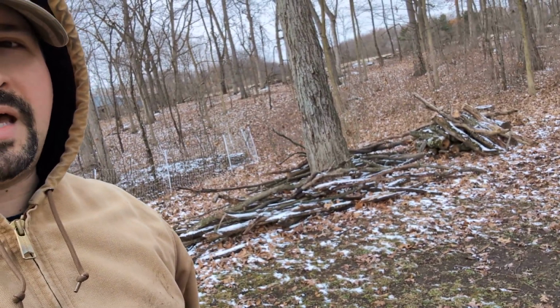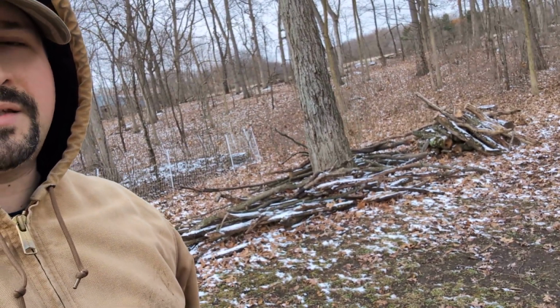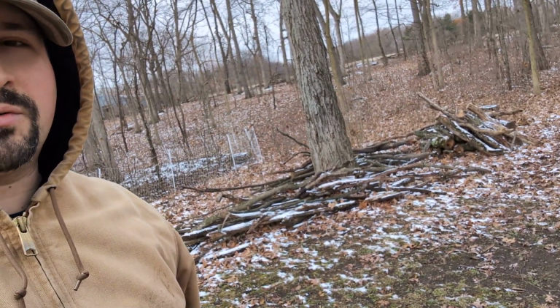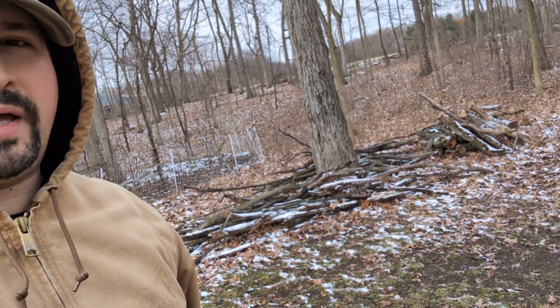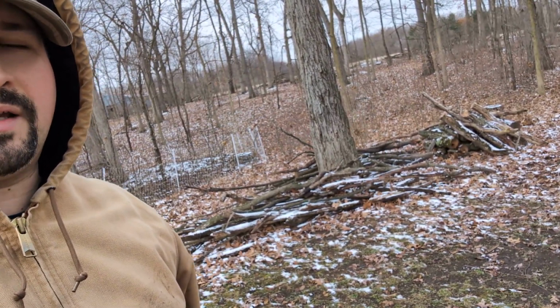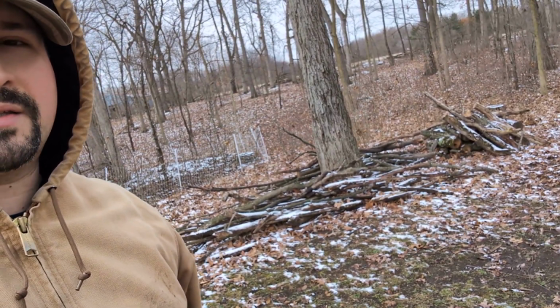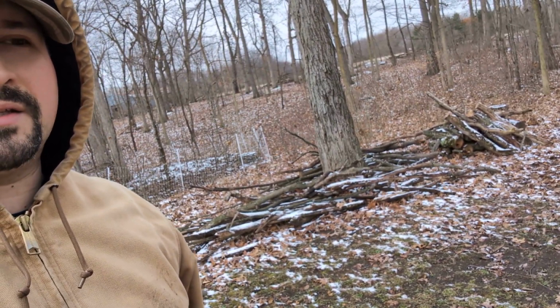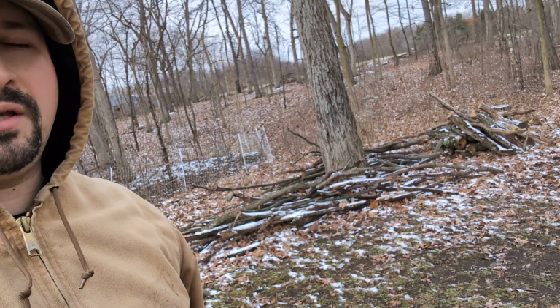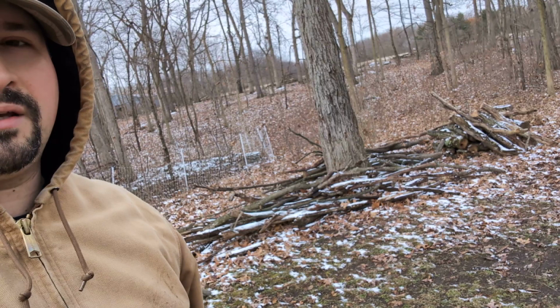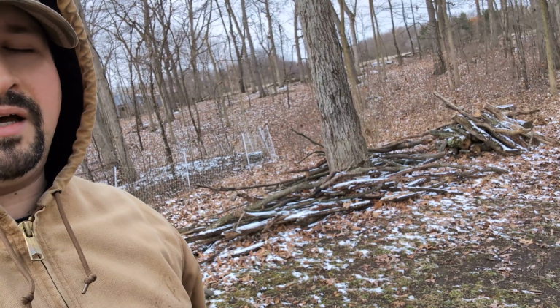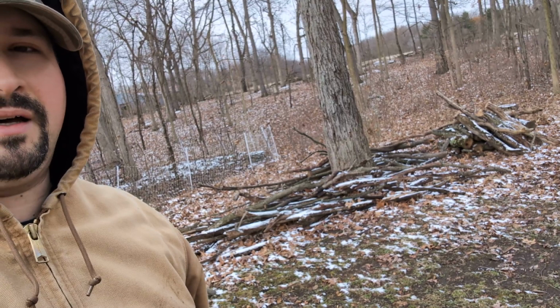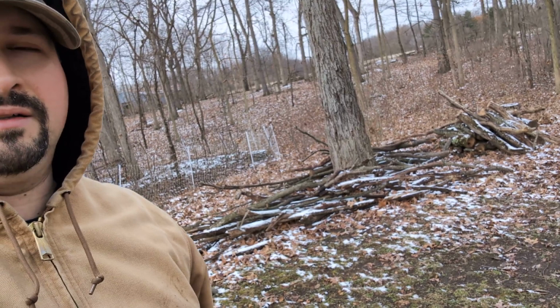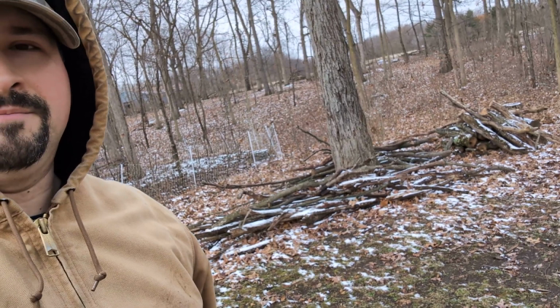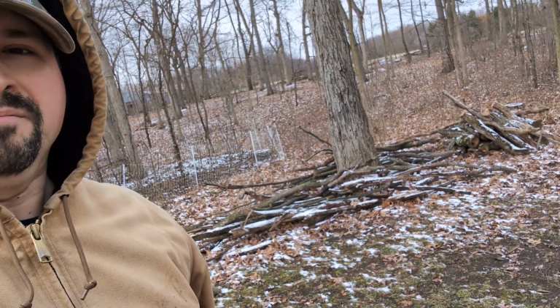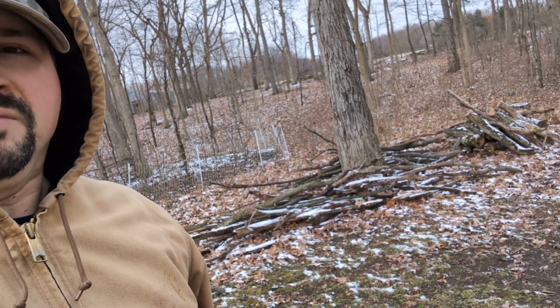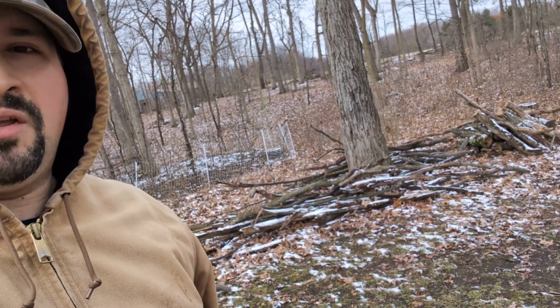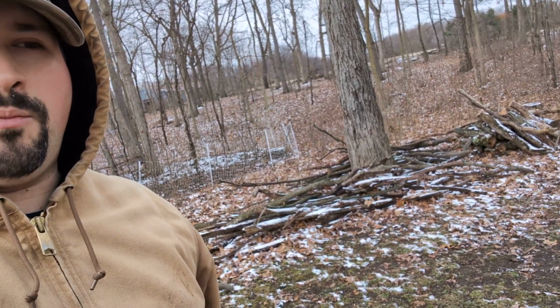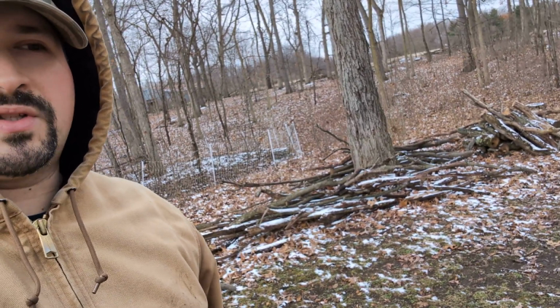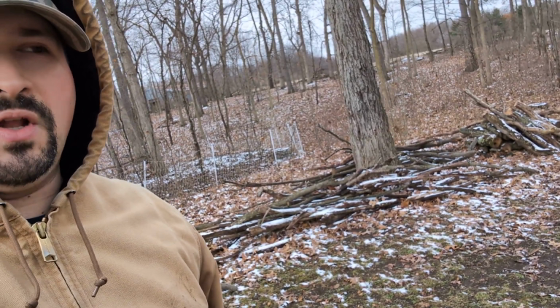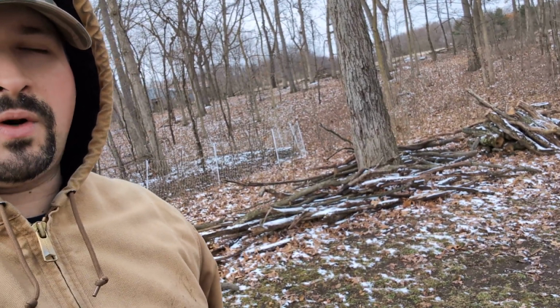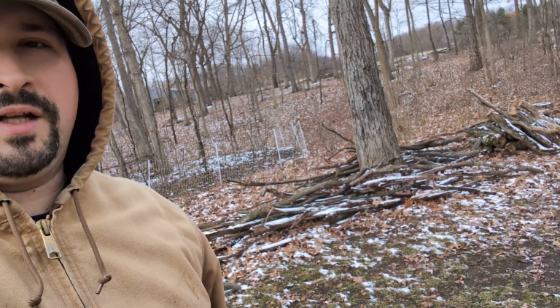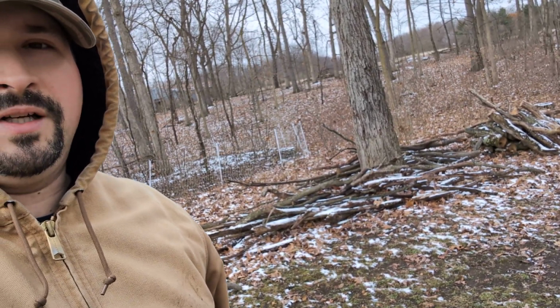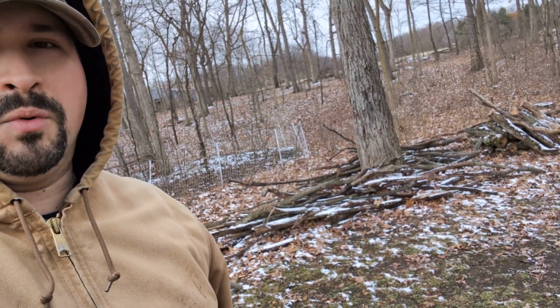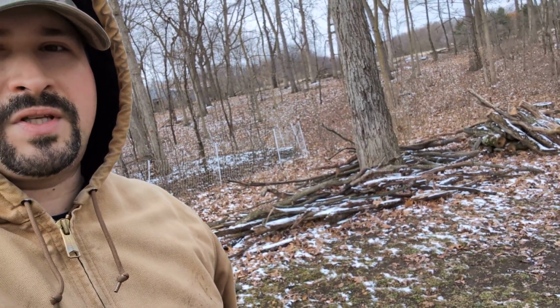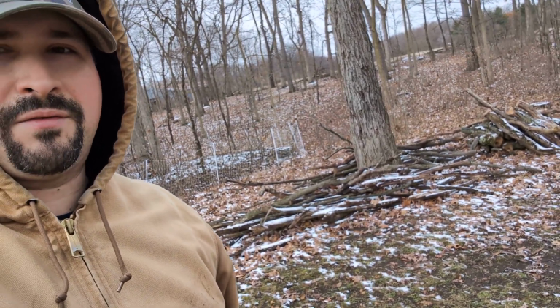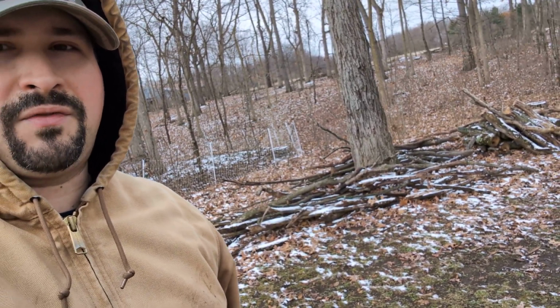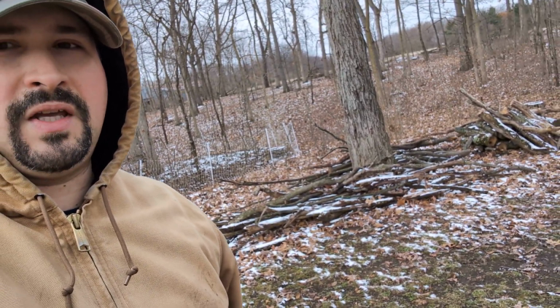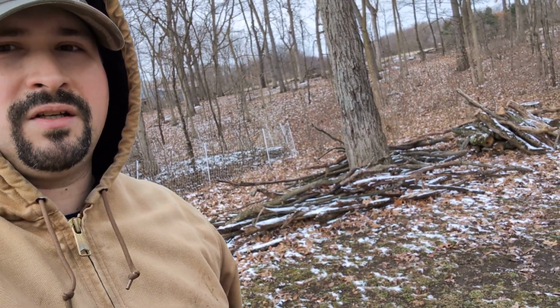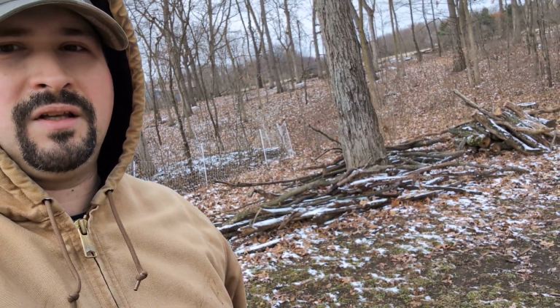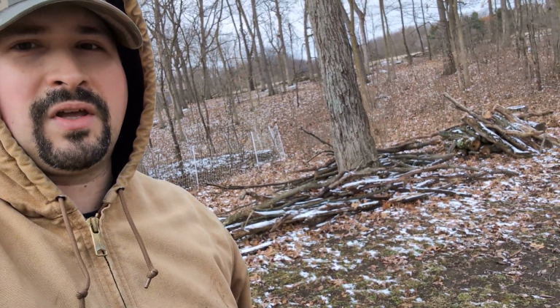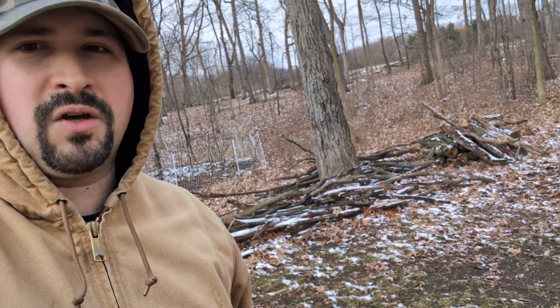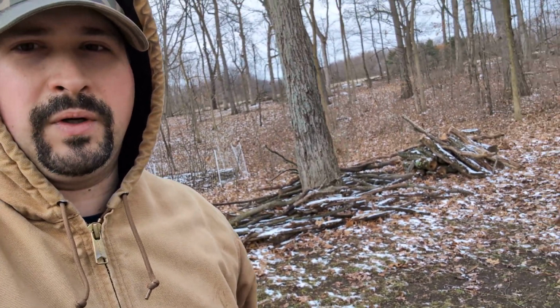Eventually I will shift over to a lot of this stuff that I've collected from the woods. Yes, it's wet. Yes, it's been snowed on. But once you have enough heat, it'll get going.